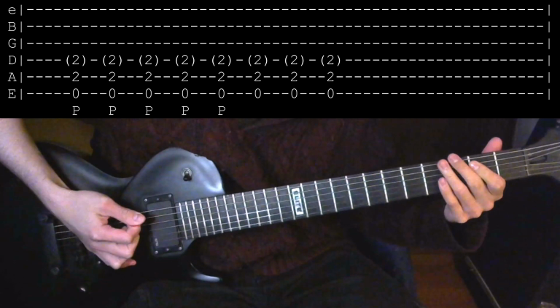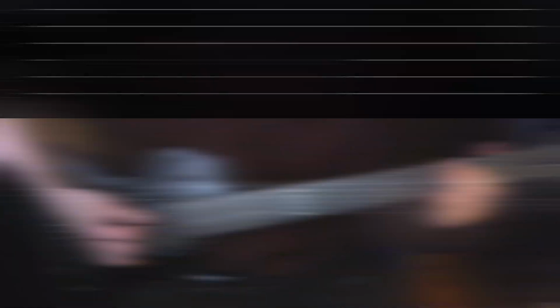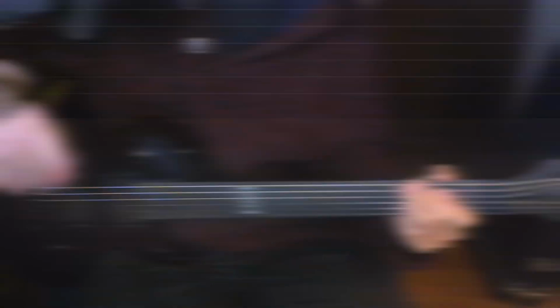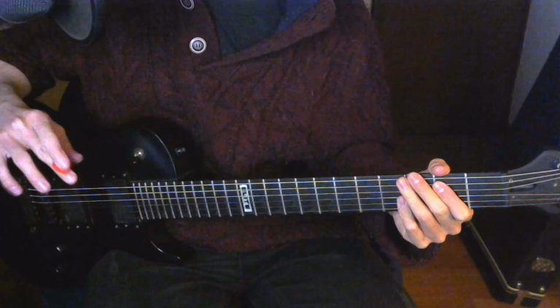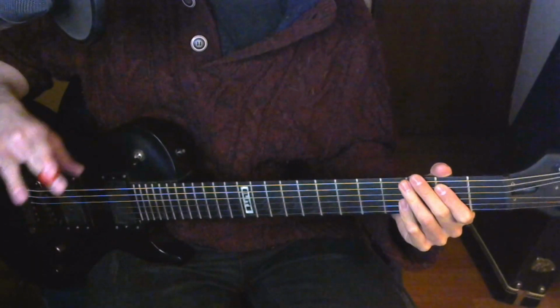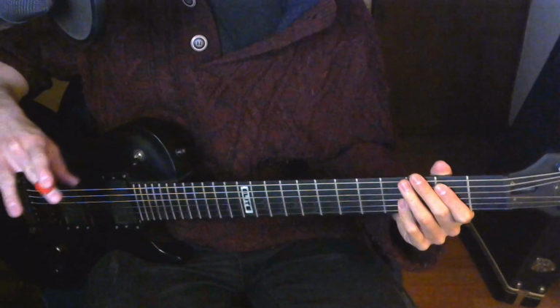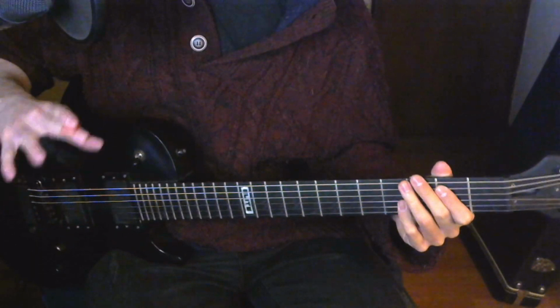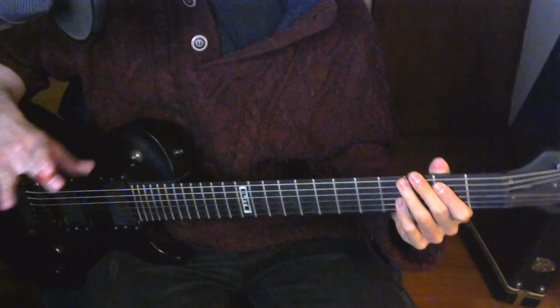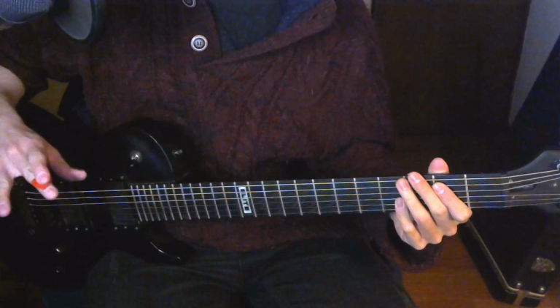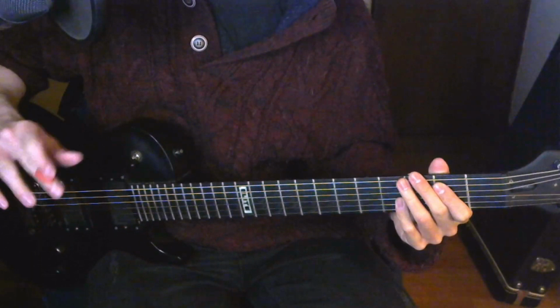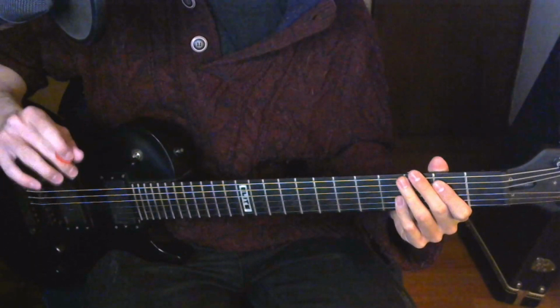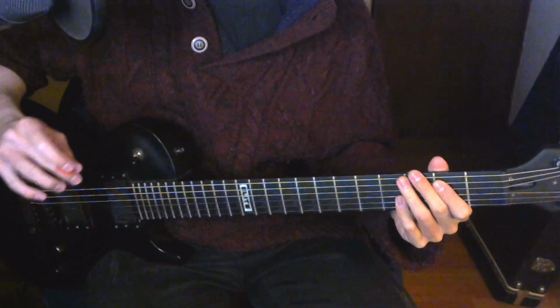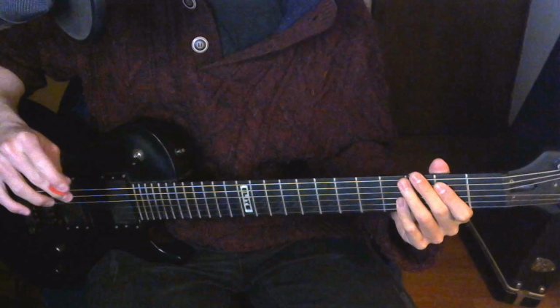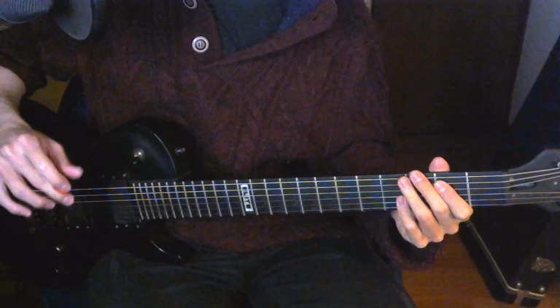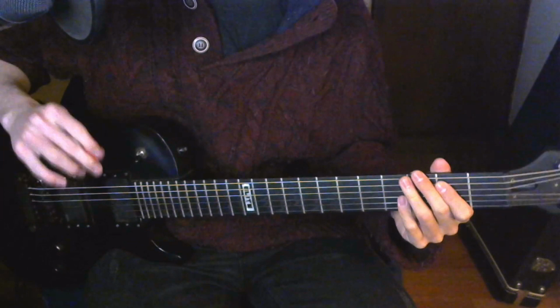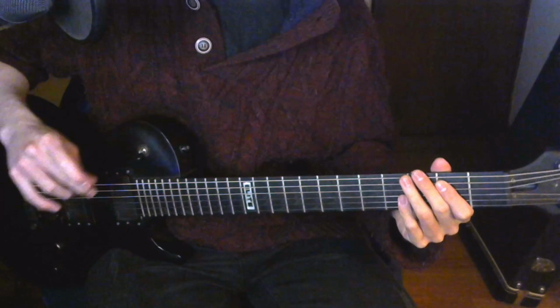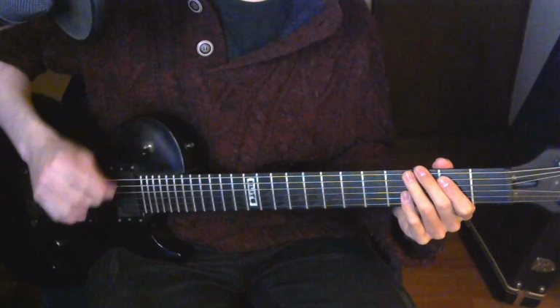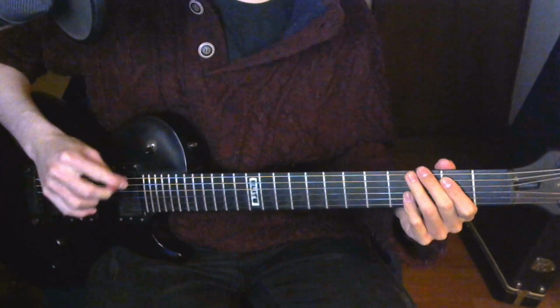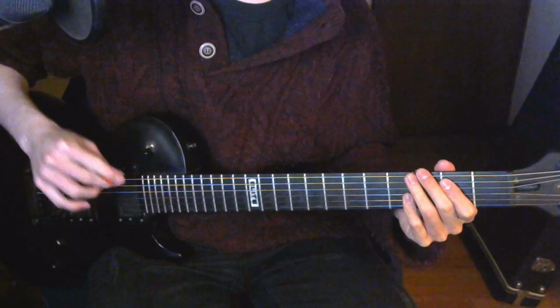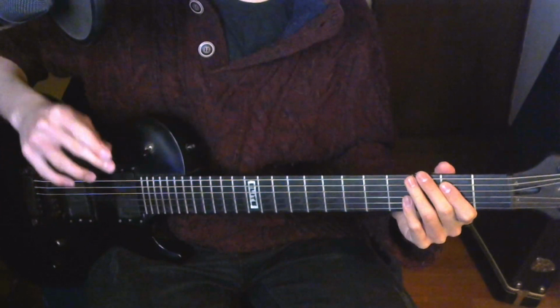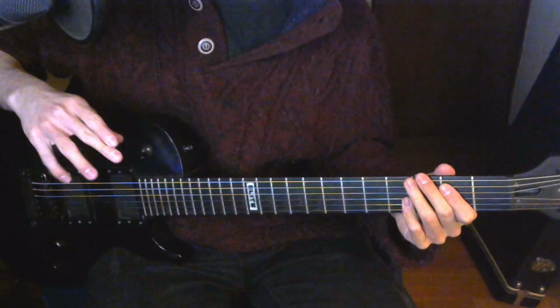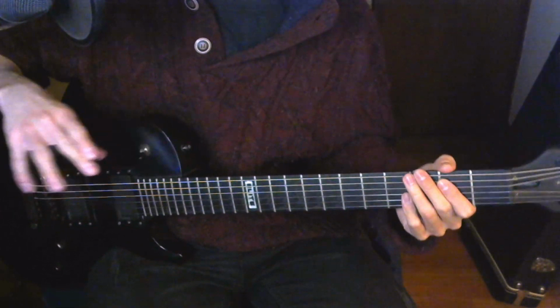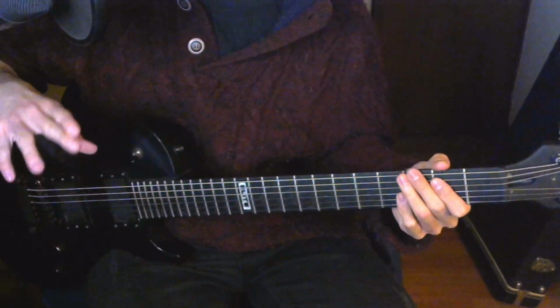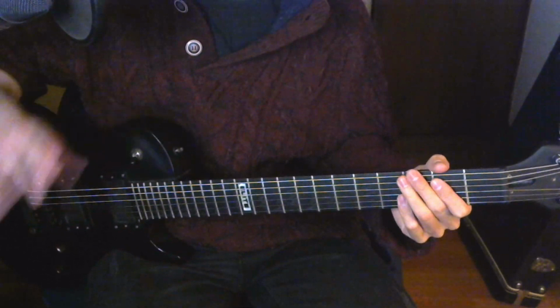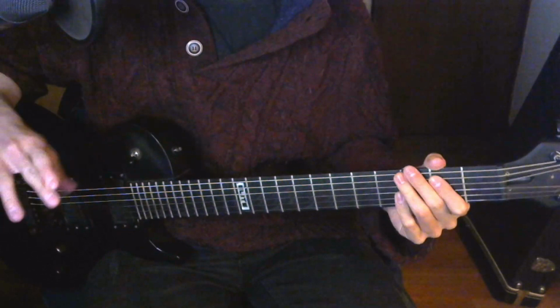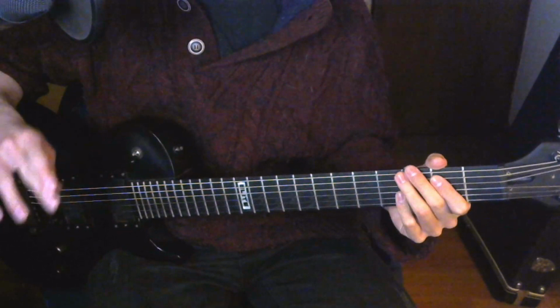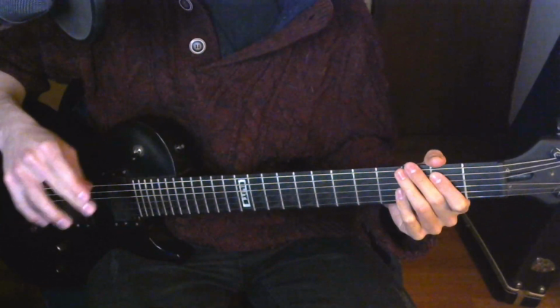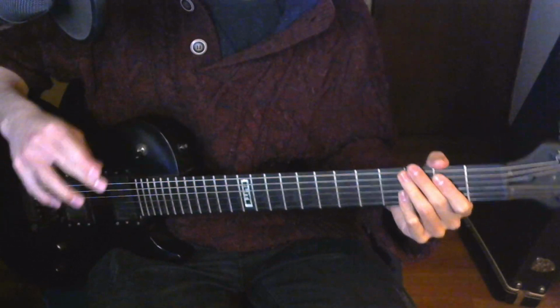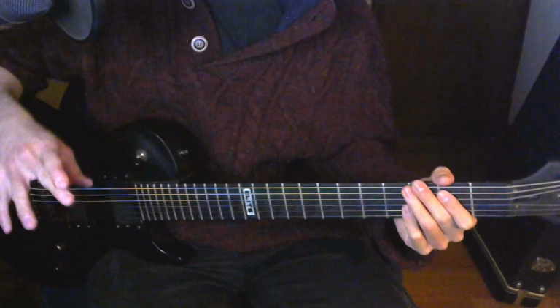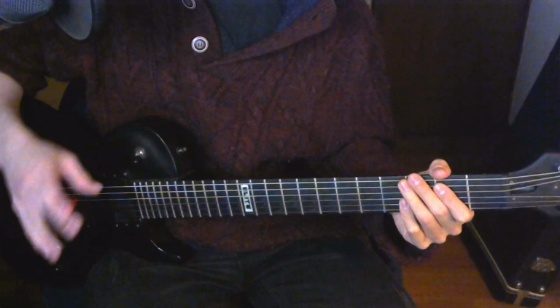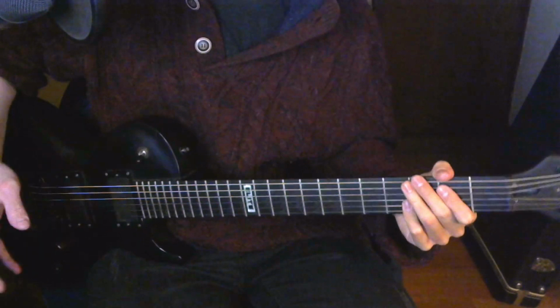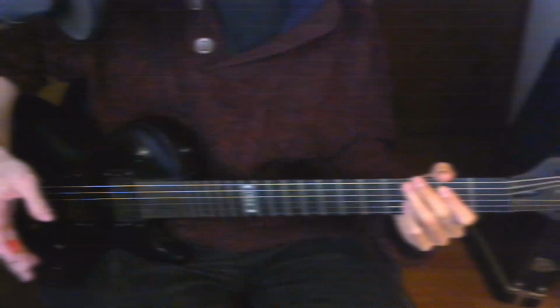For Kirk's part, you do have to play power chords with the same notes that I believe the bass plays.